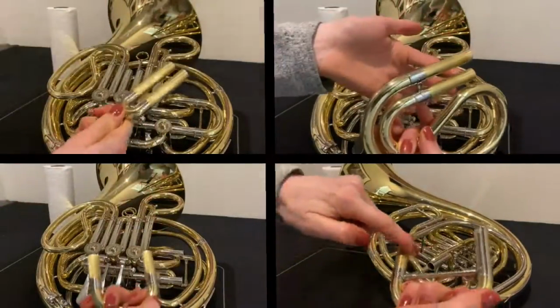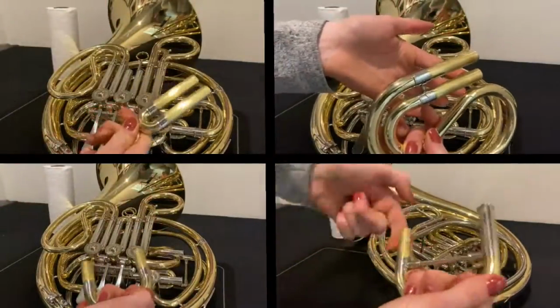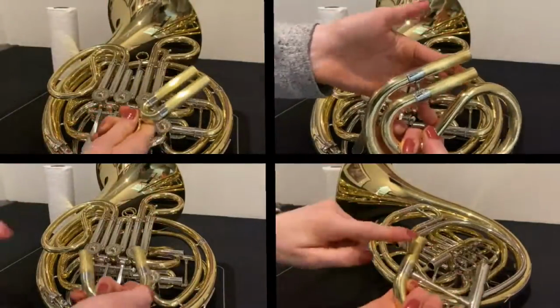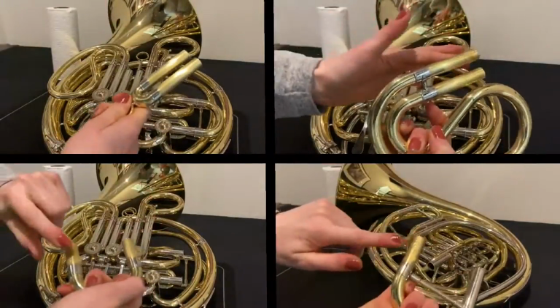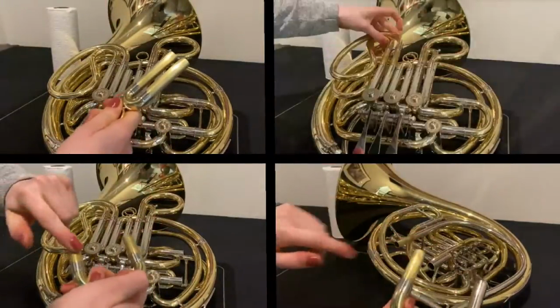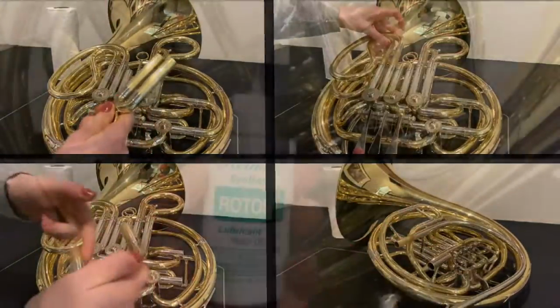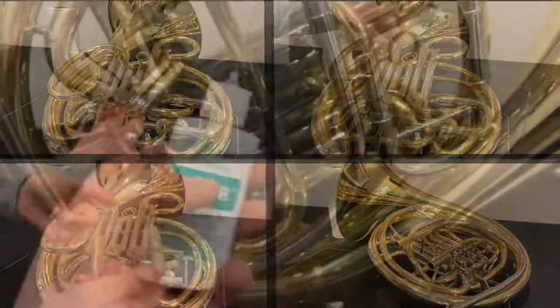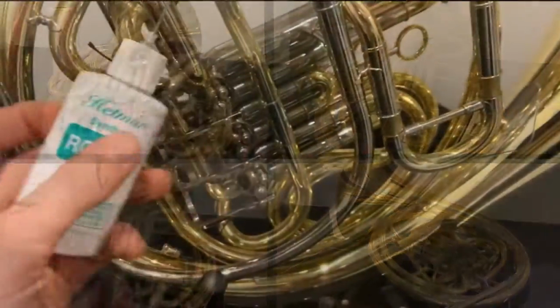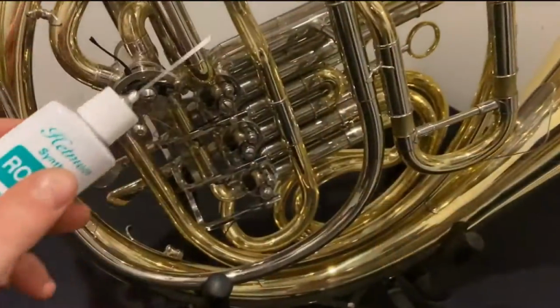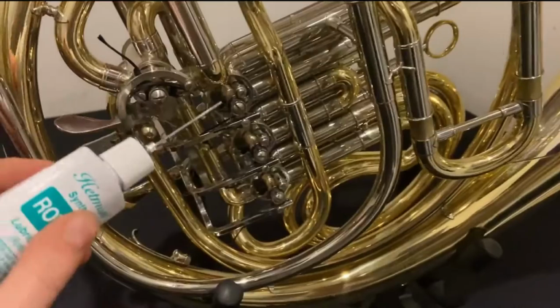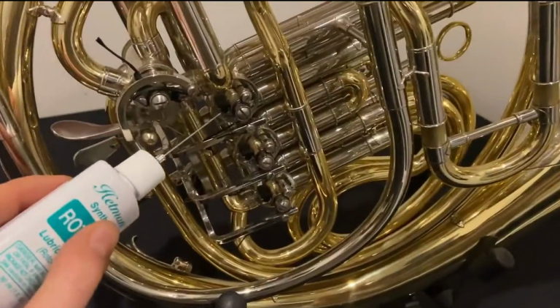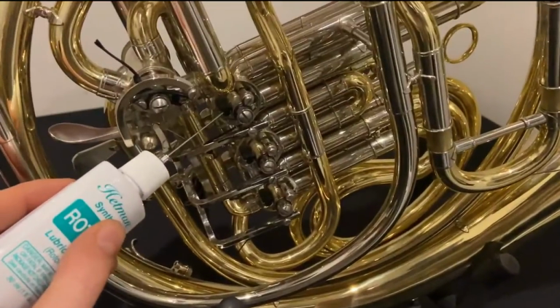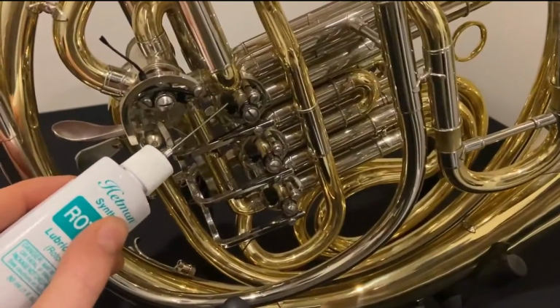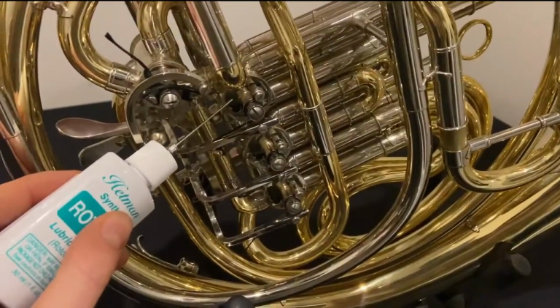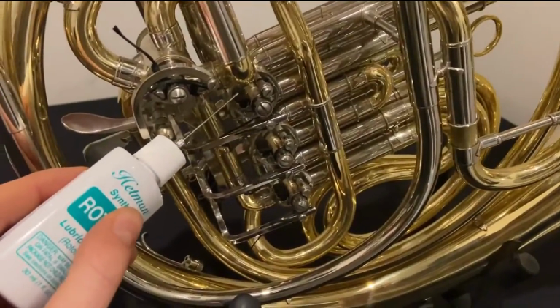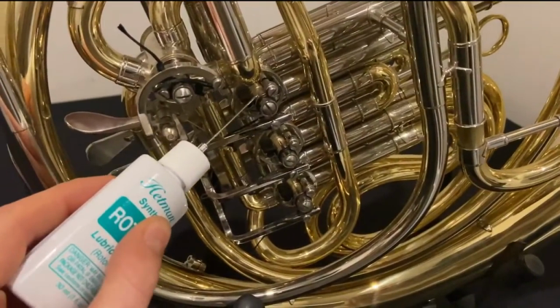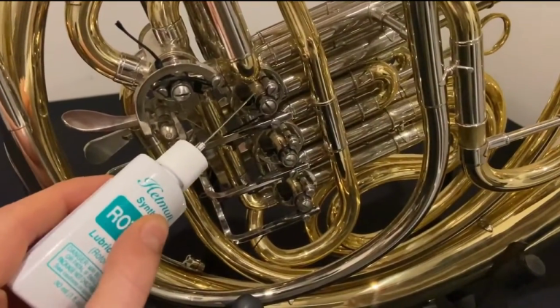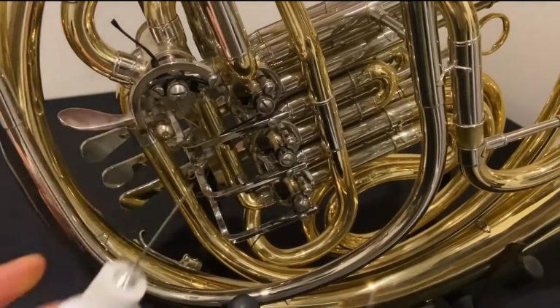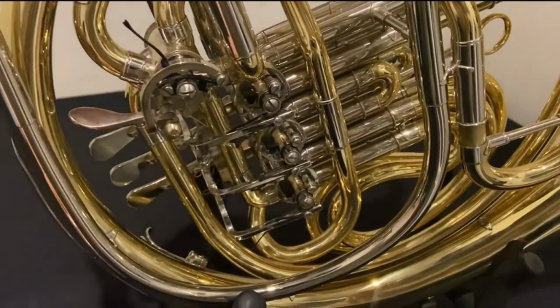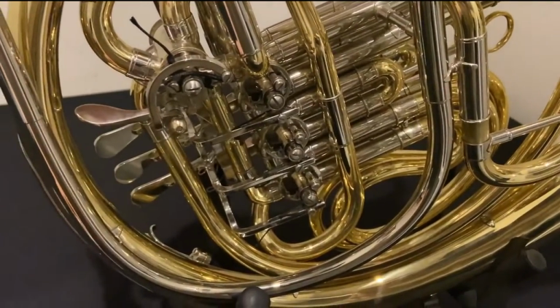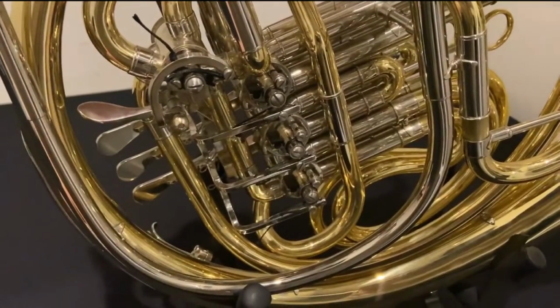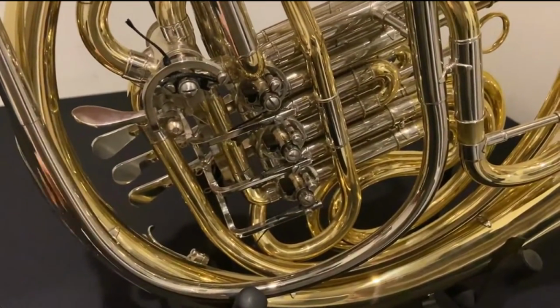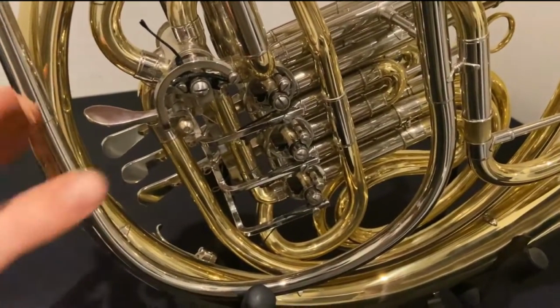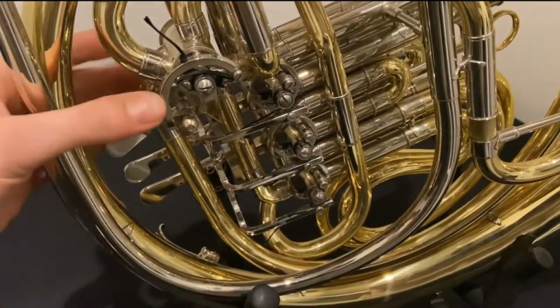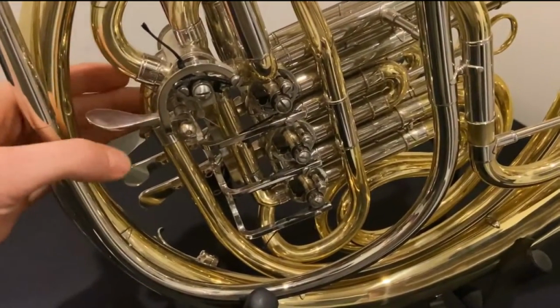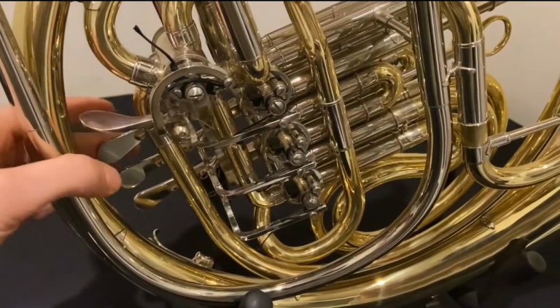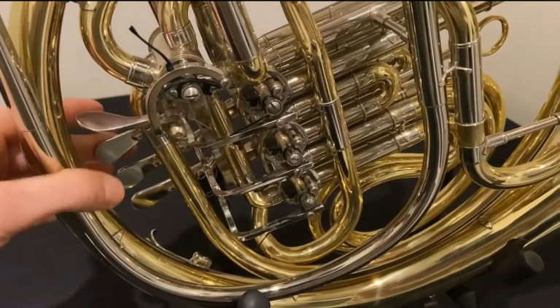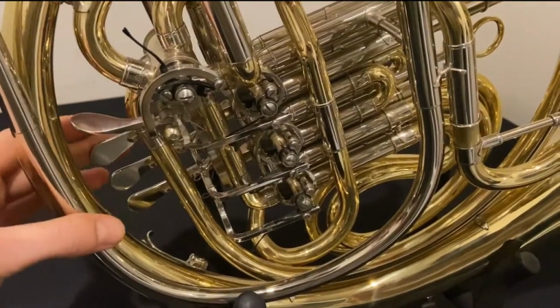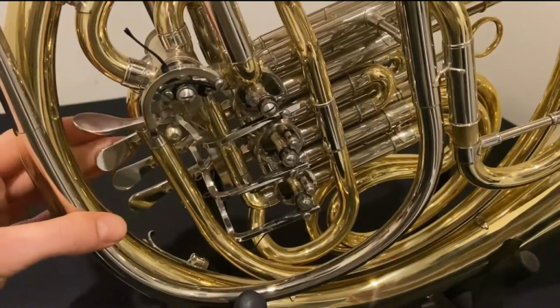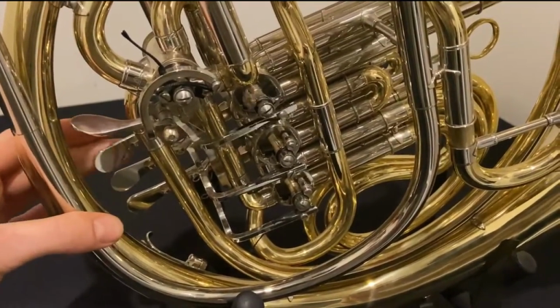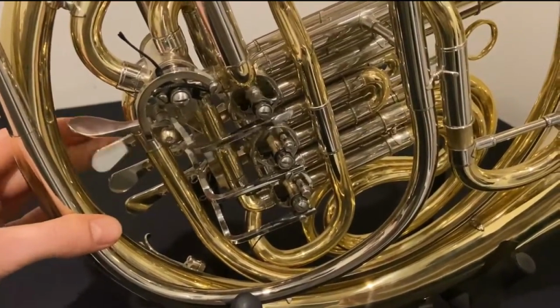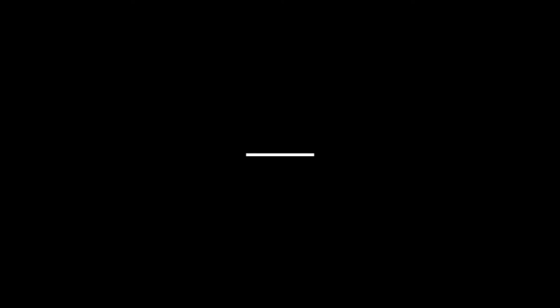Watch our video on oiling rotary valves to get all of the parts of your horn moving smoothly. Thanks for watching!